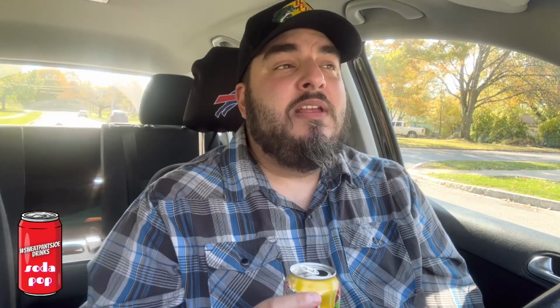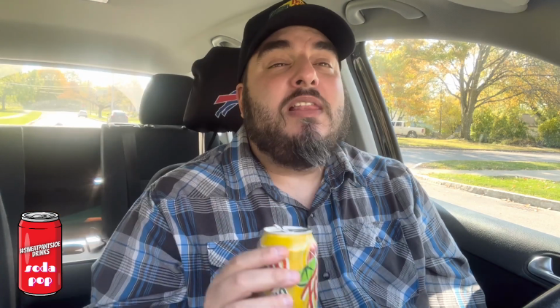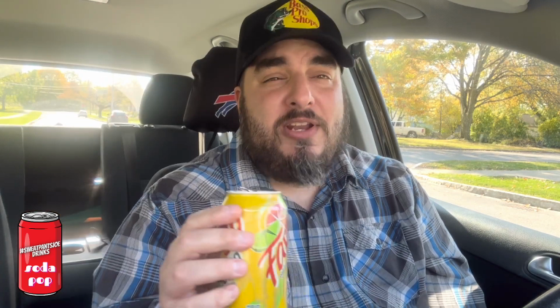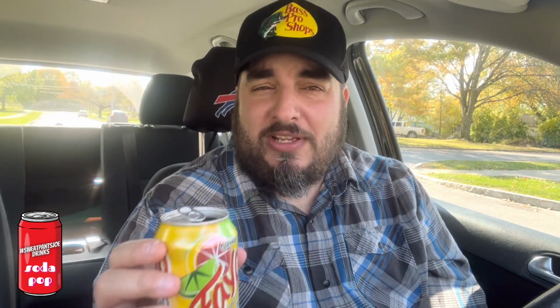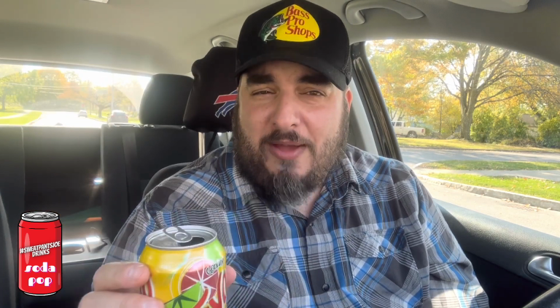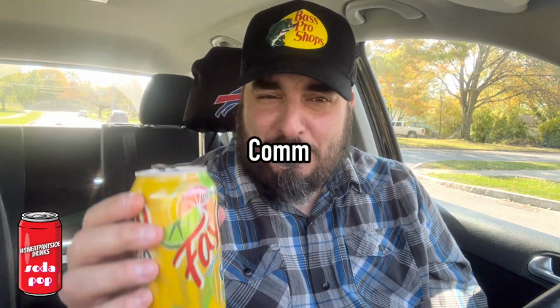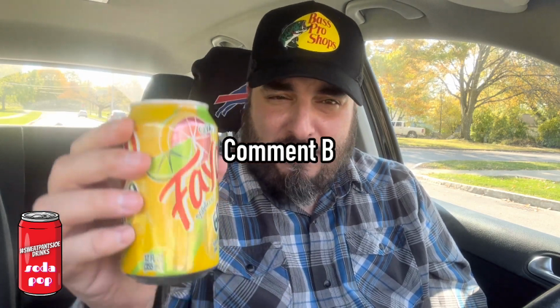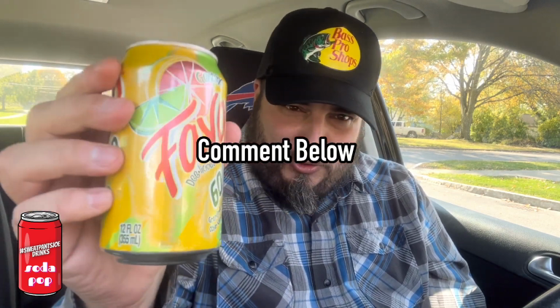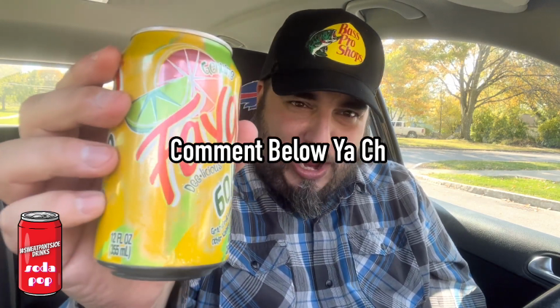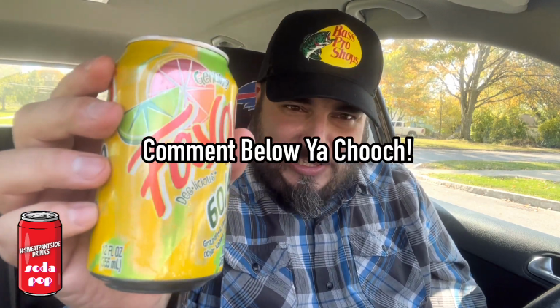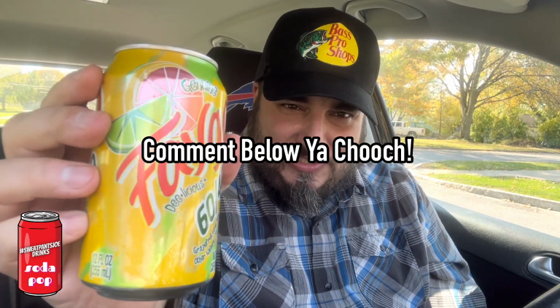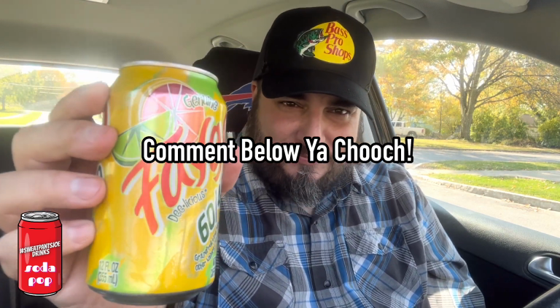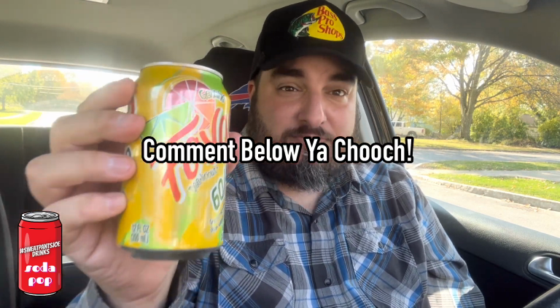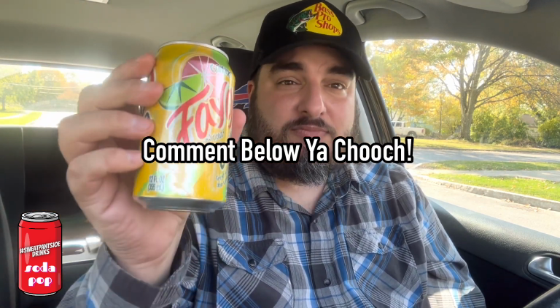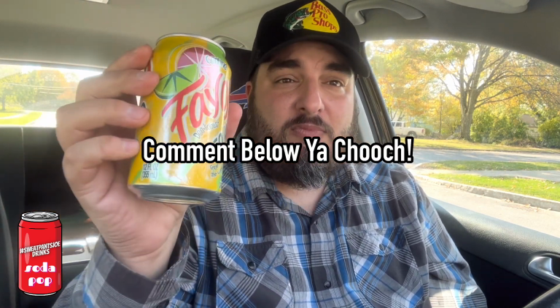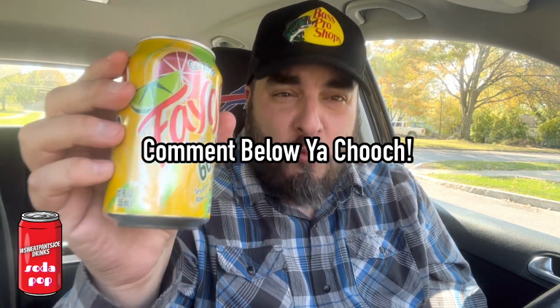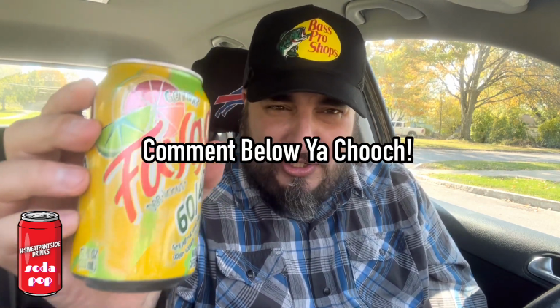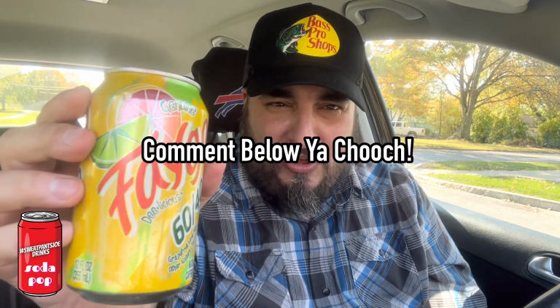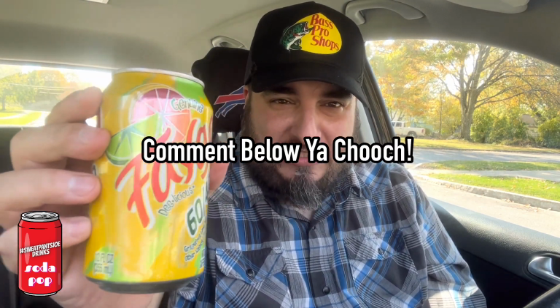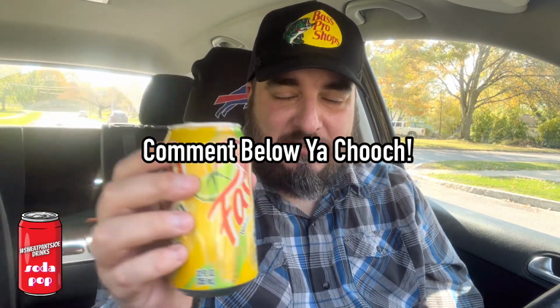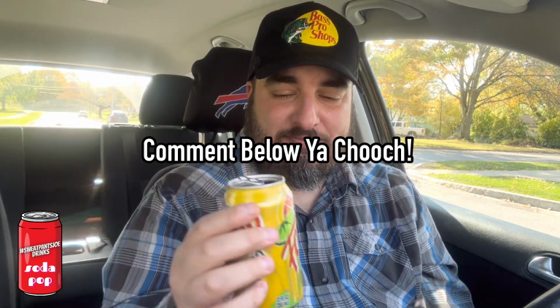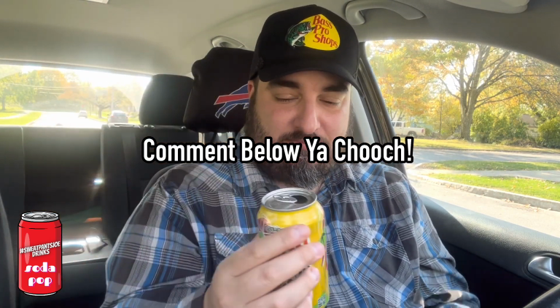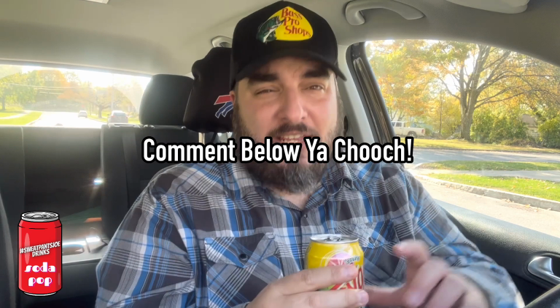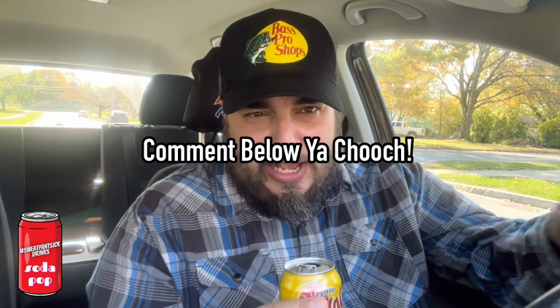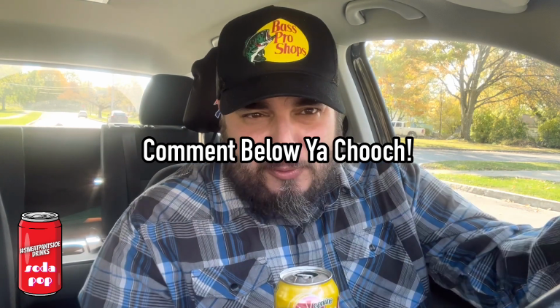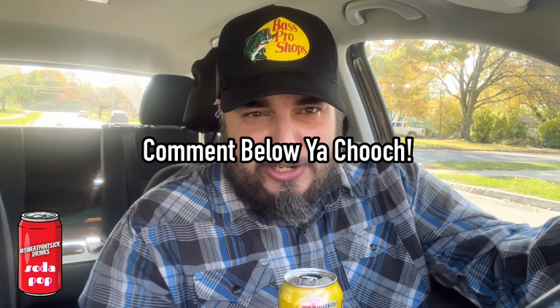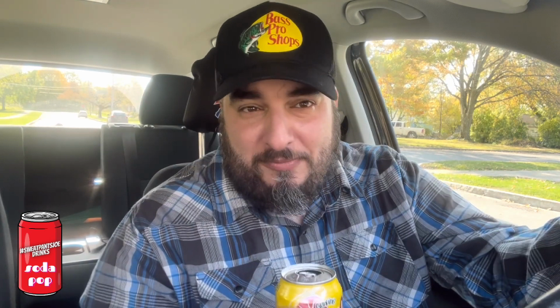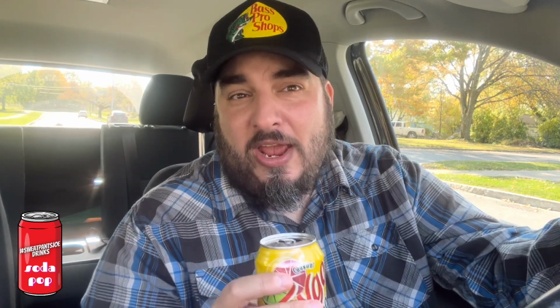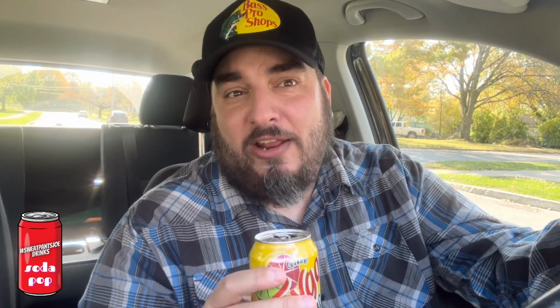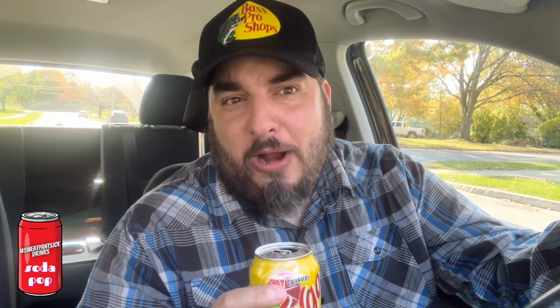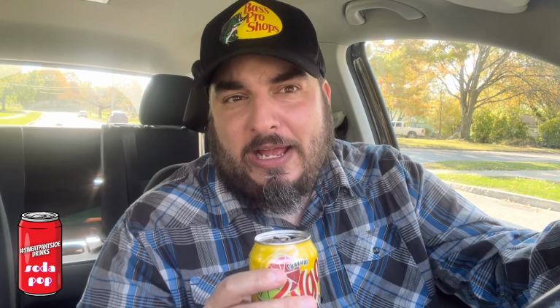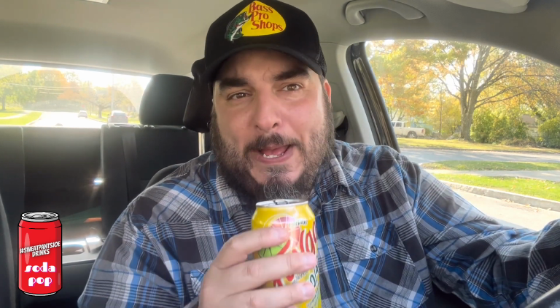Let me know in the comments below — have you tried this? What are your thoughts? Thank you guys for watching, and rock on.